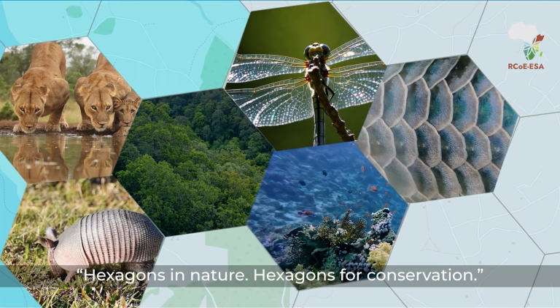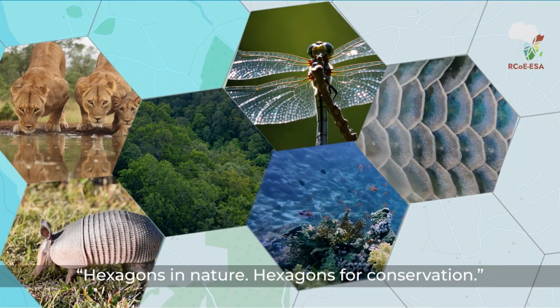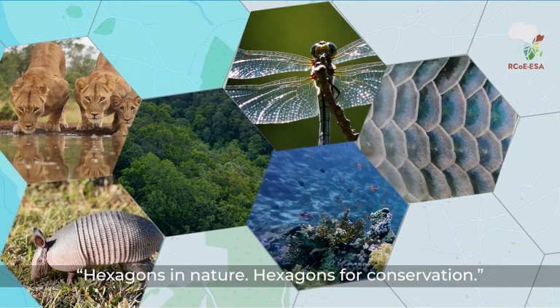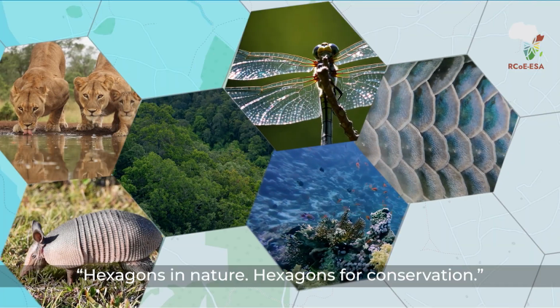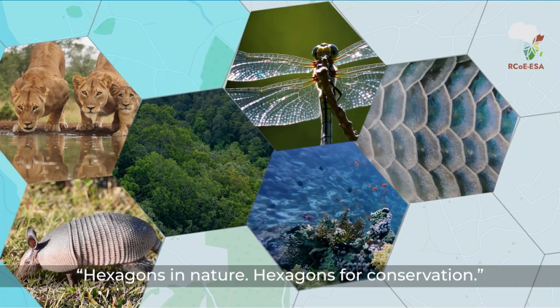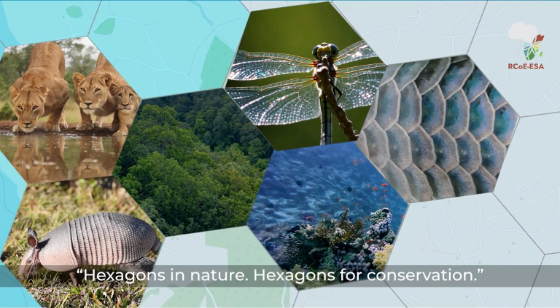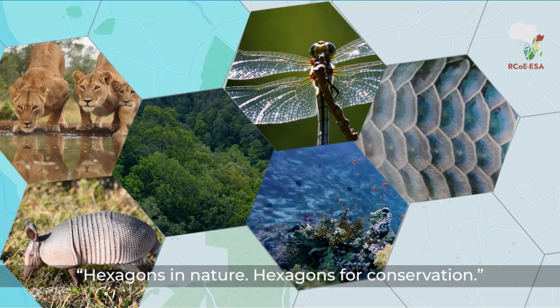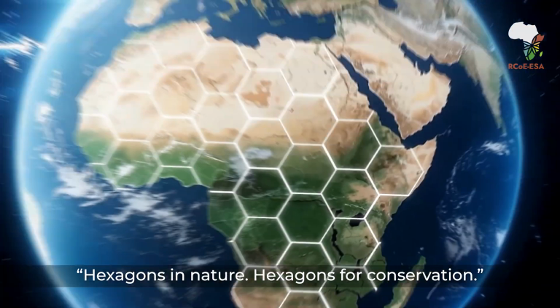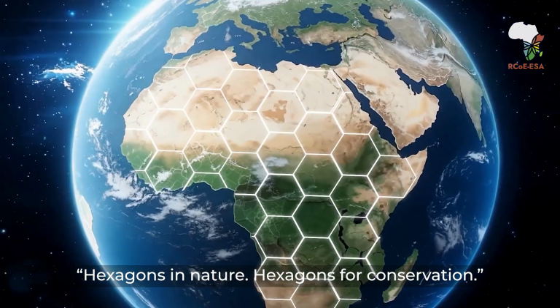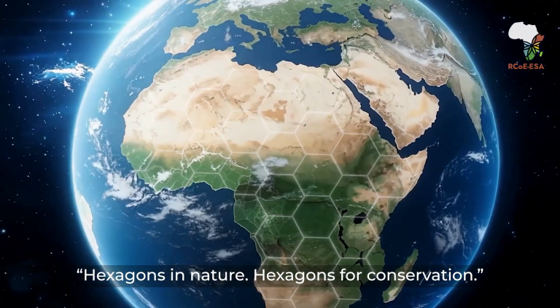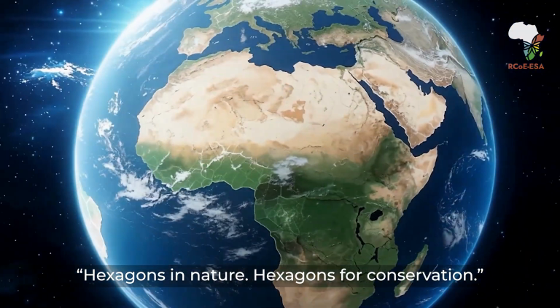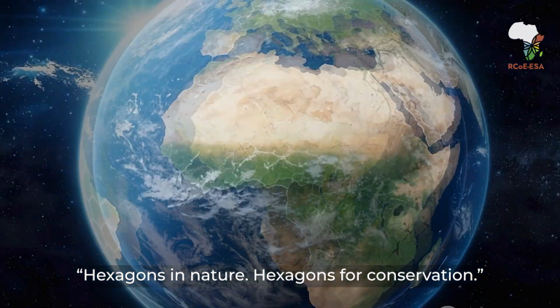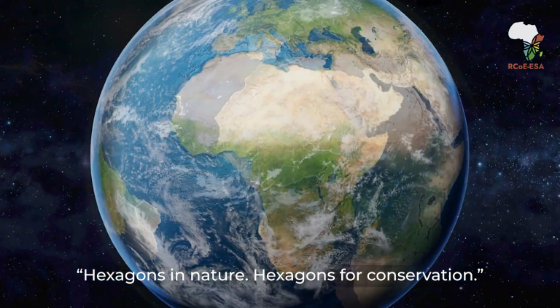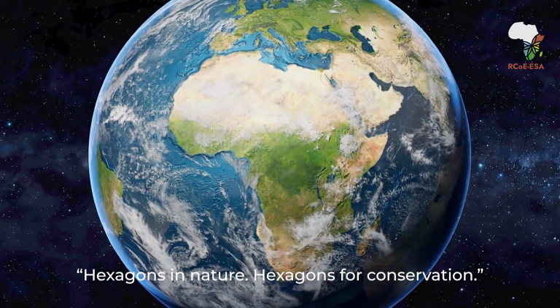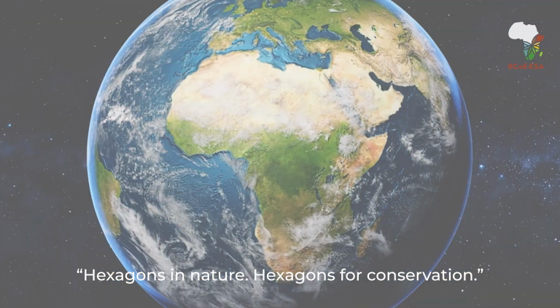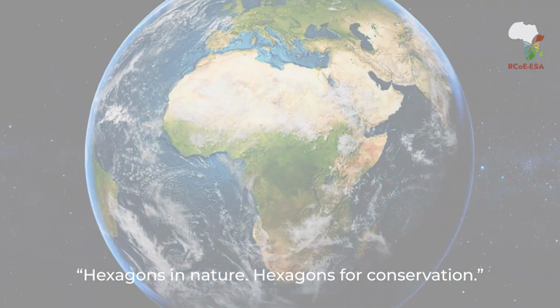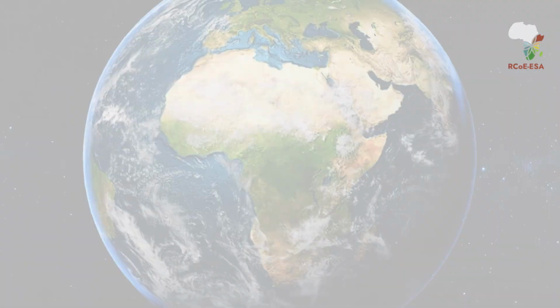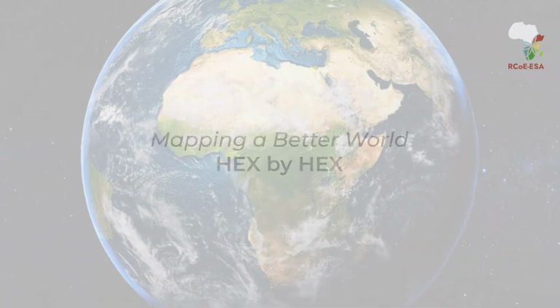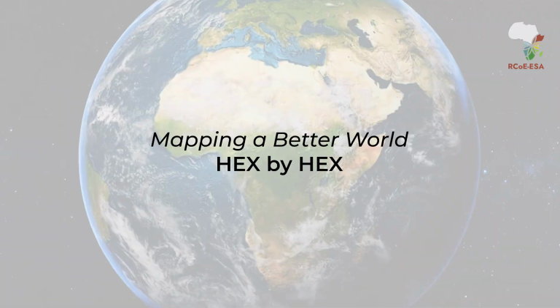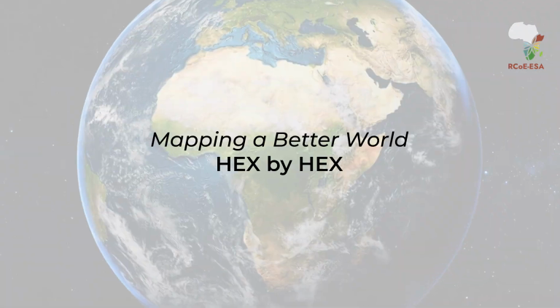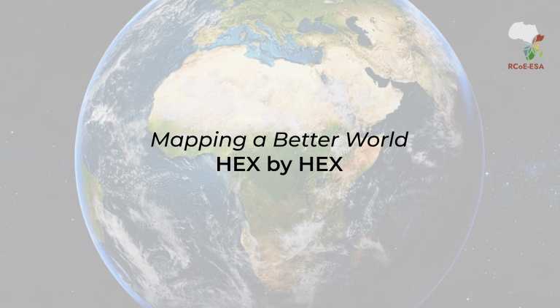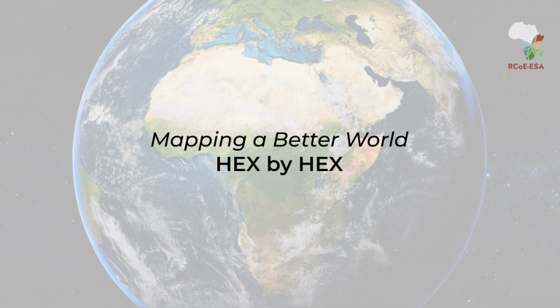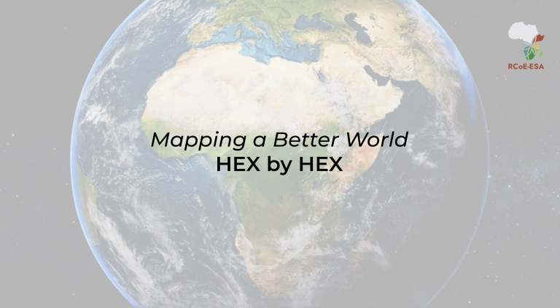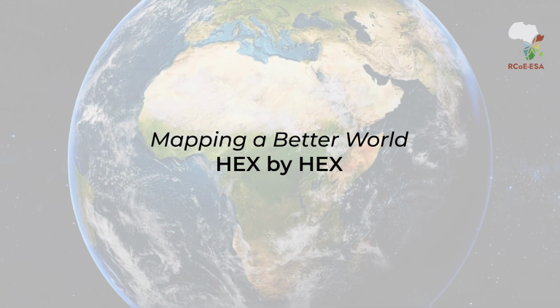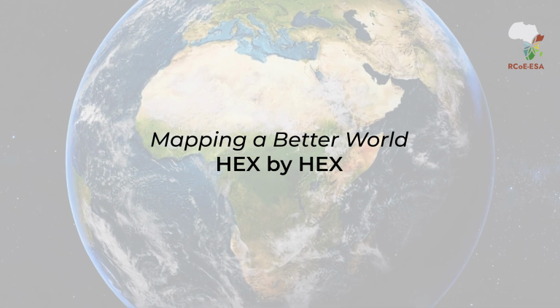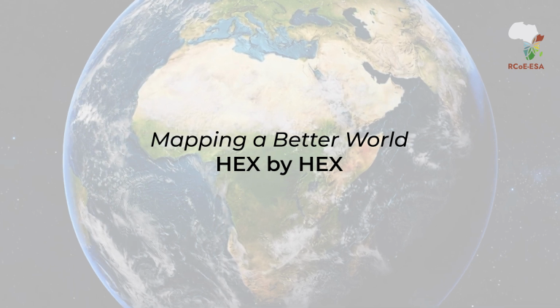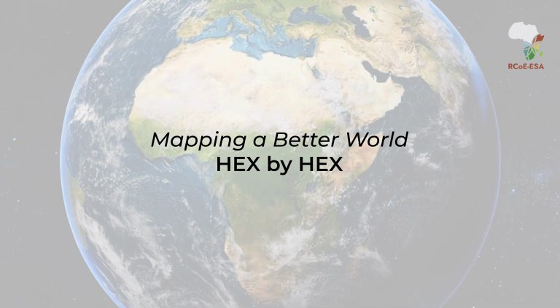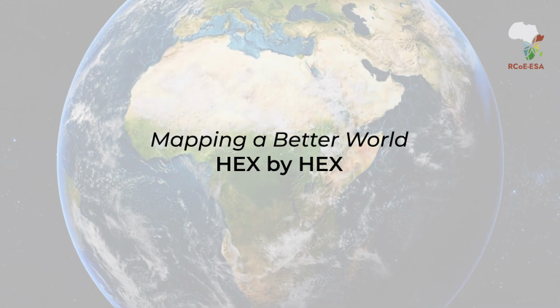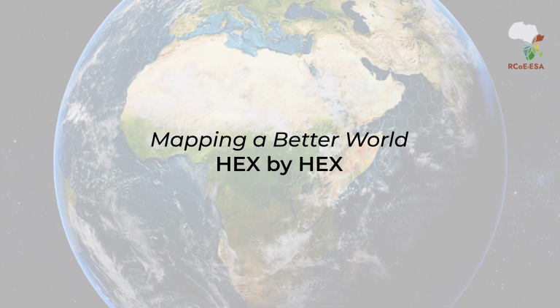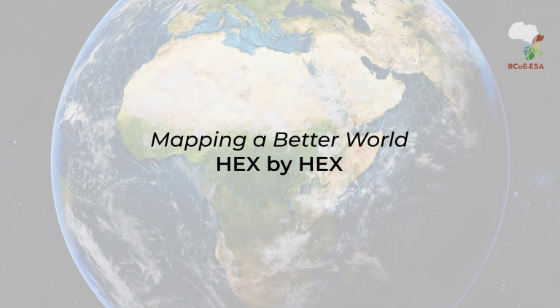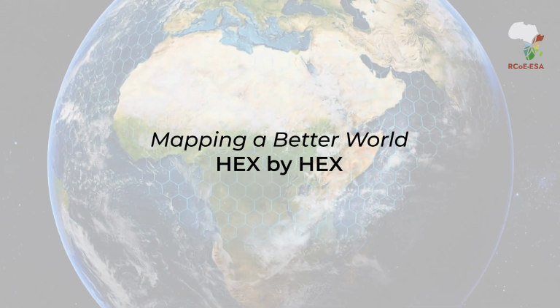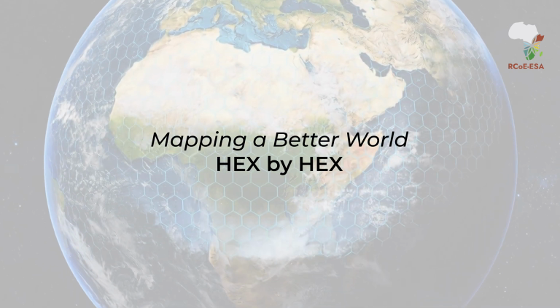Hexagons in nature. Hexagons for conservation. Mapping a better world, hex by hex.